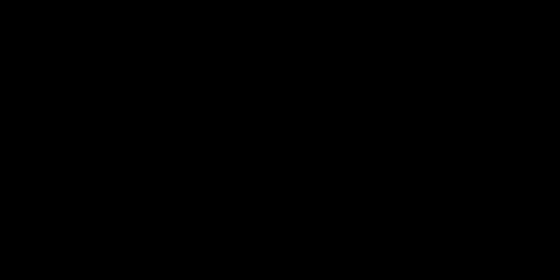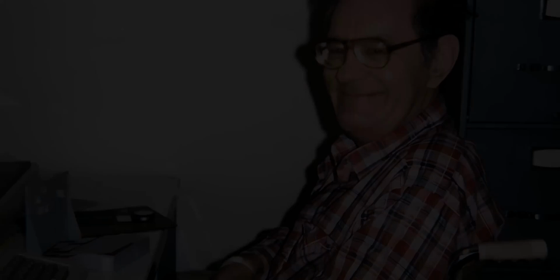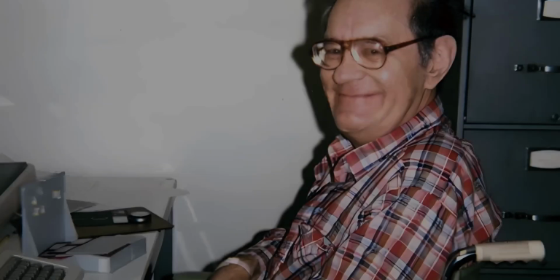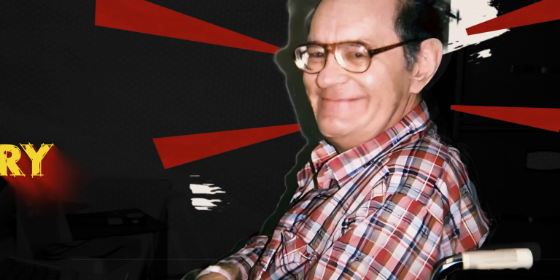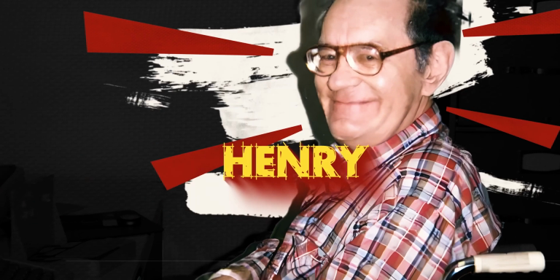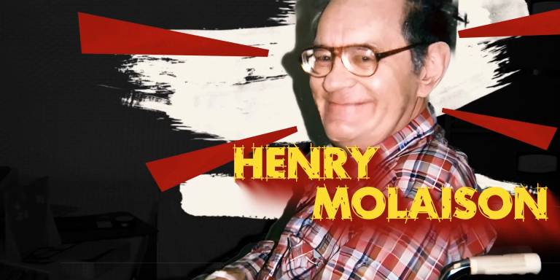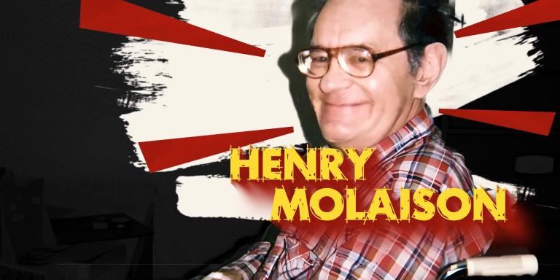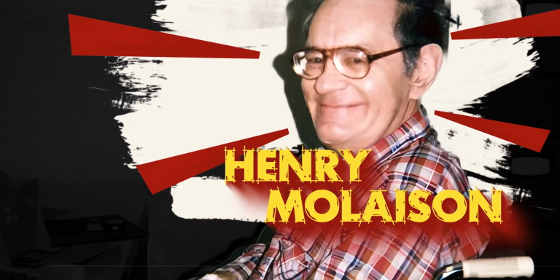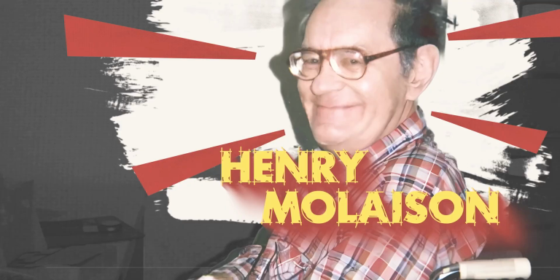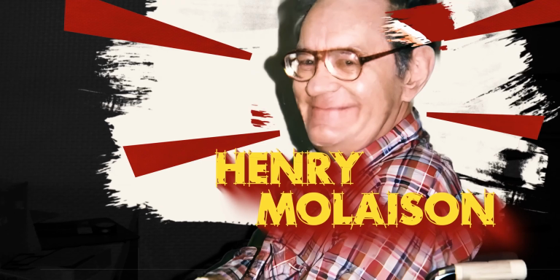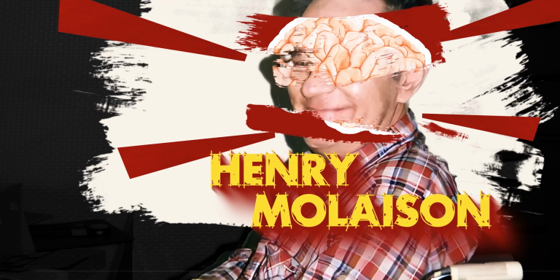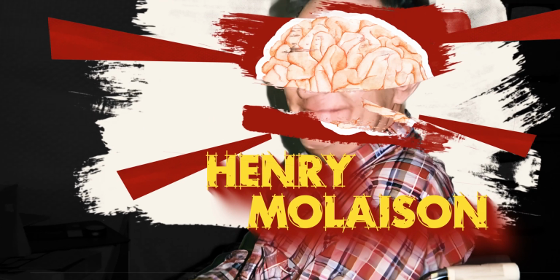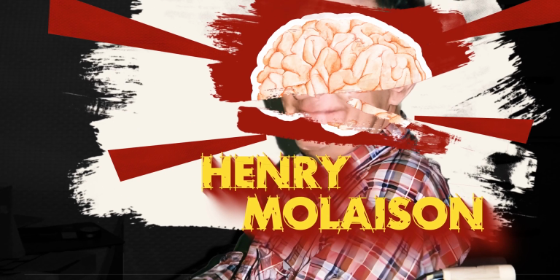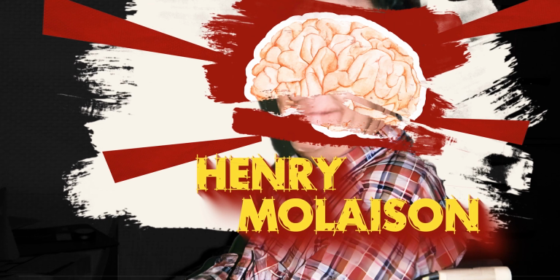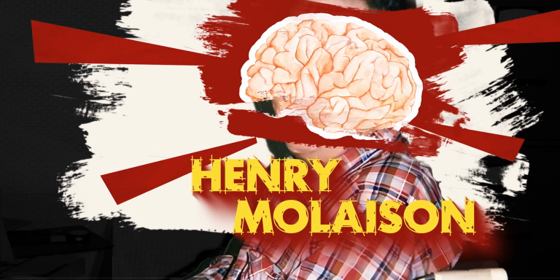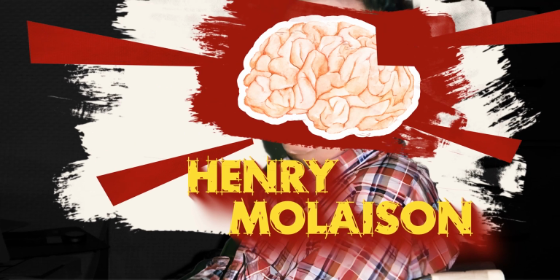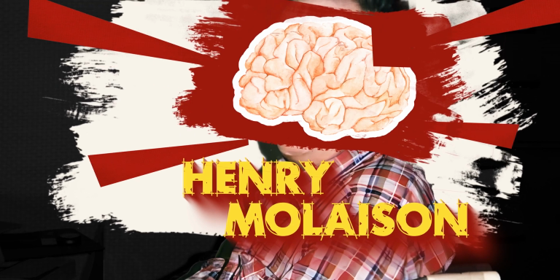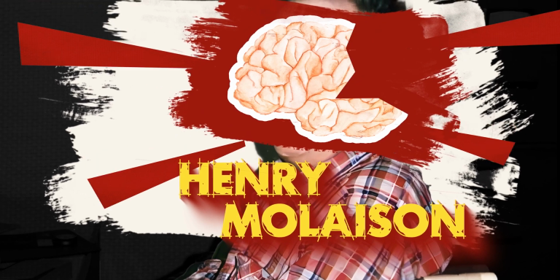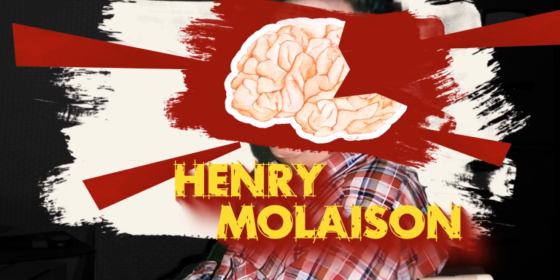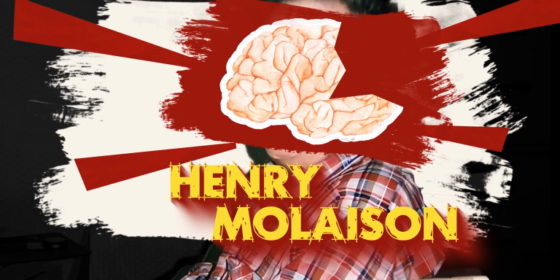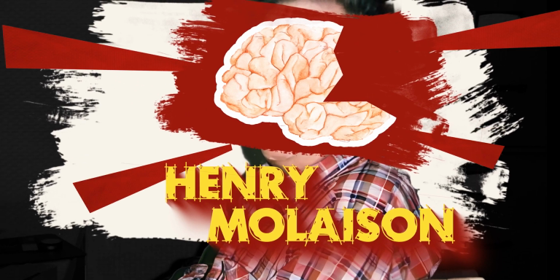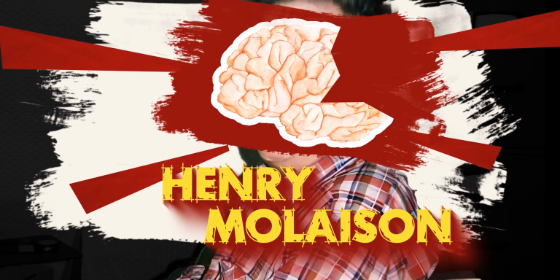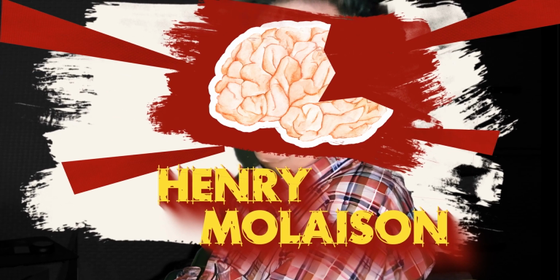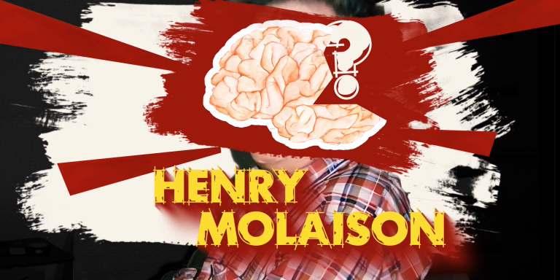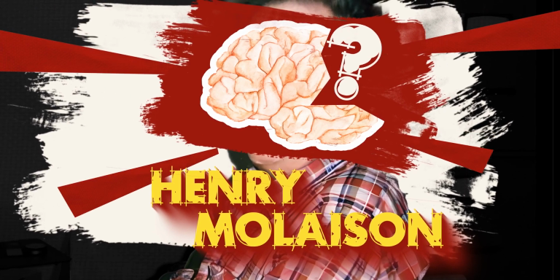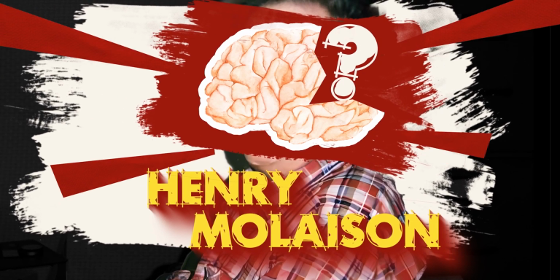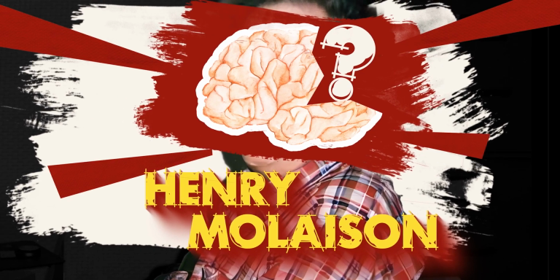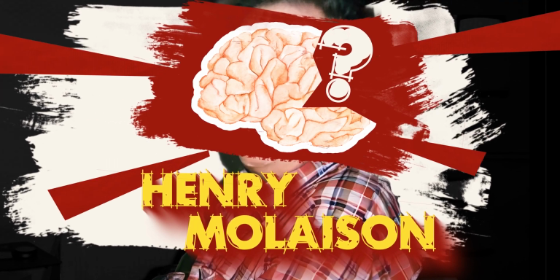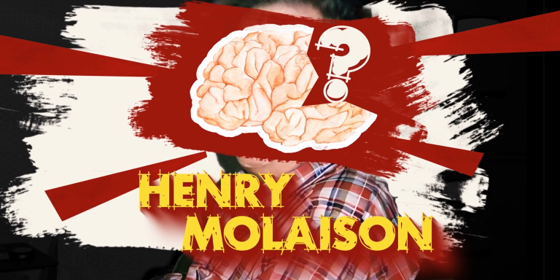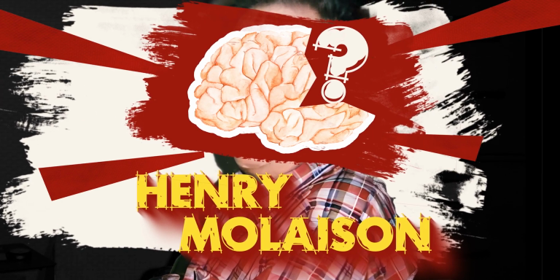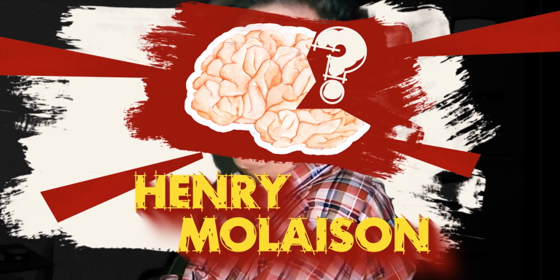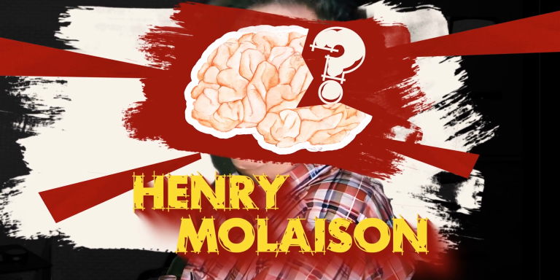Meet Henry Mollison. He had a major part of his brain removed. Why in the world would you do that, you may wonder?